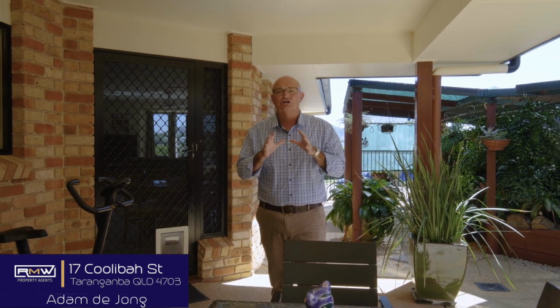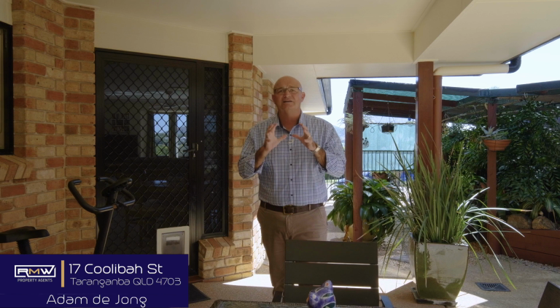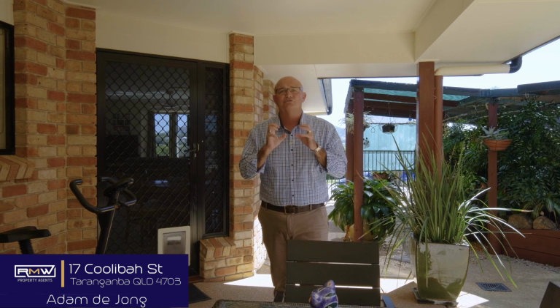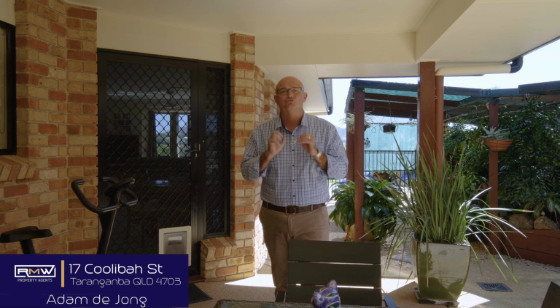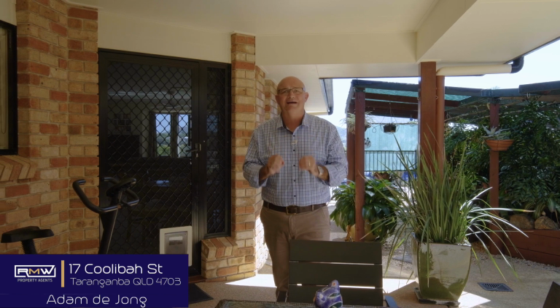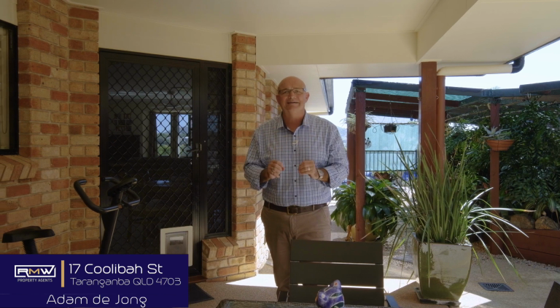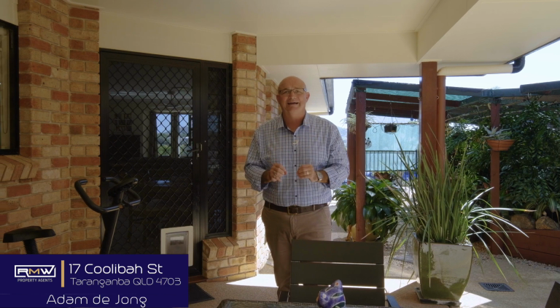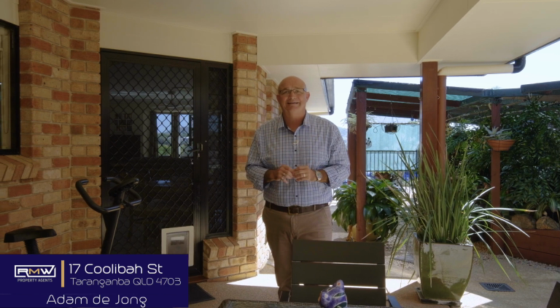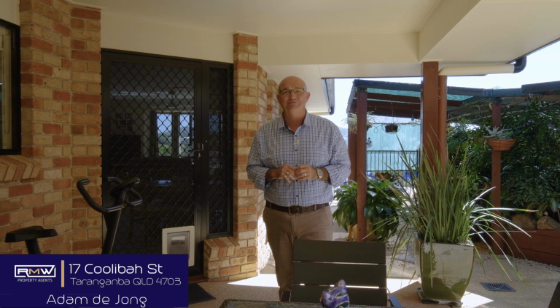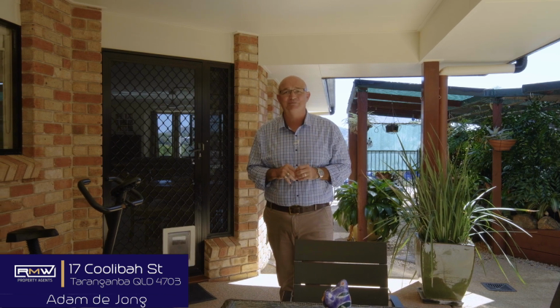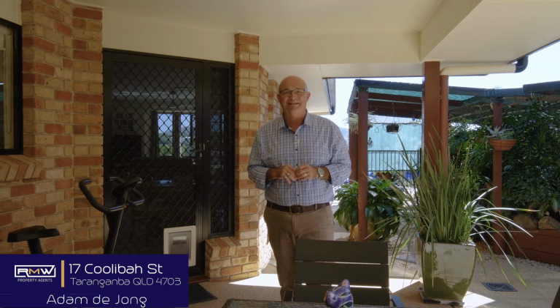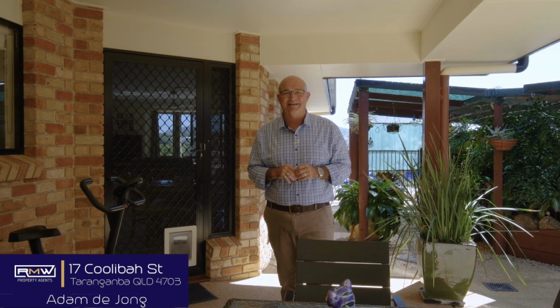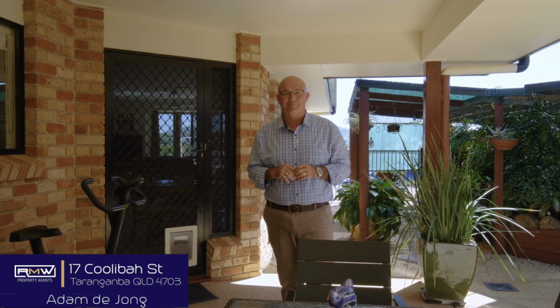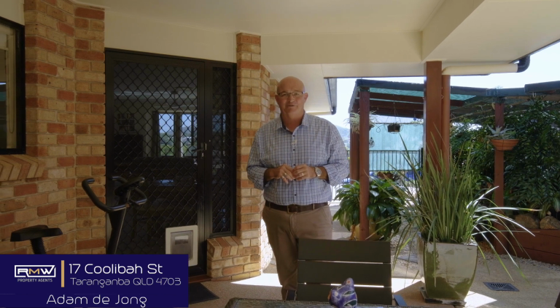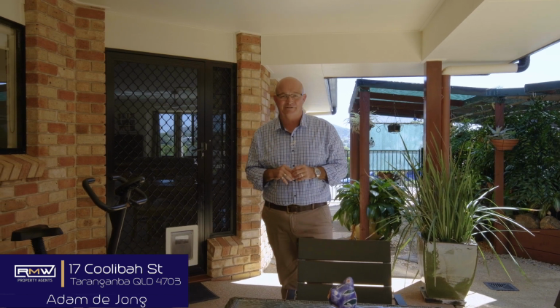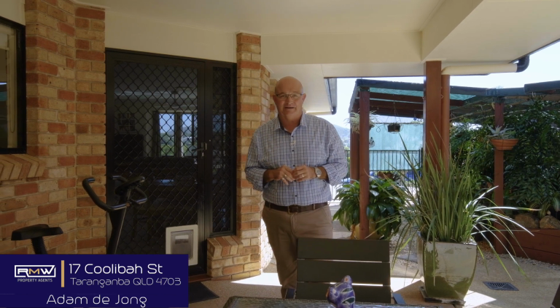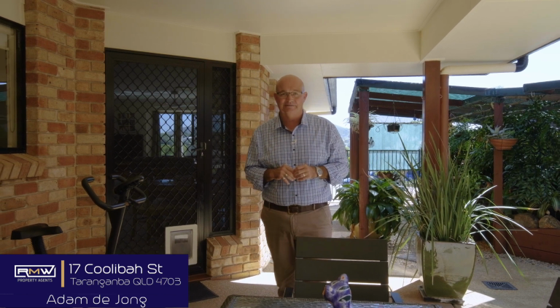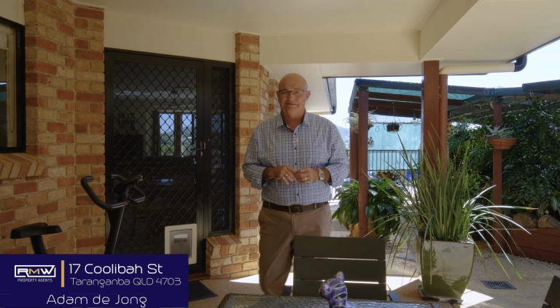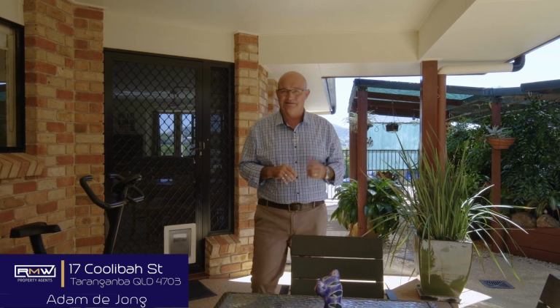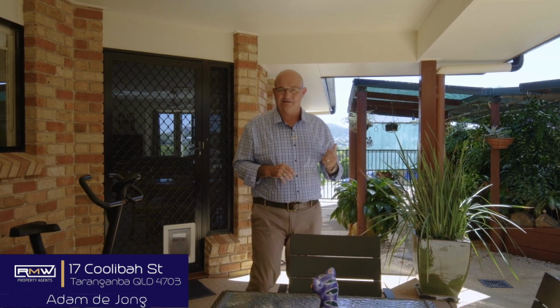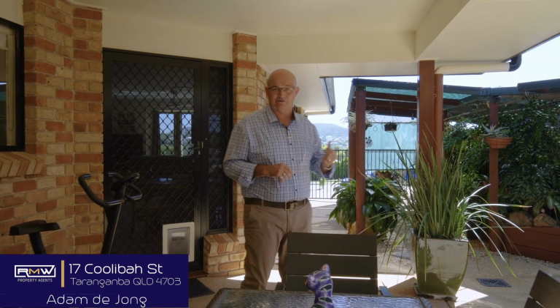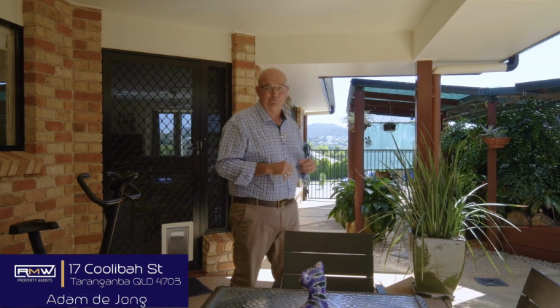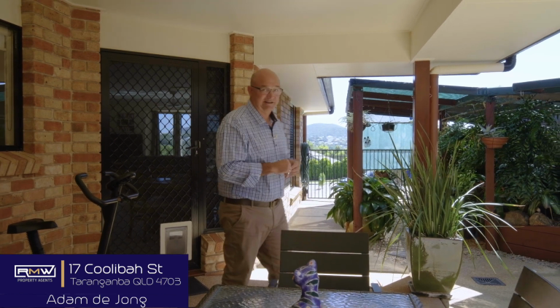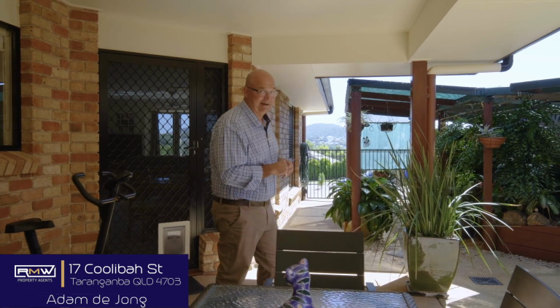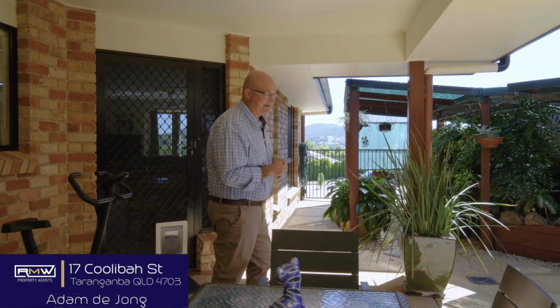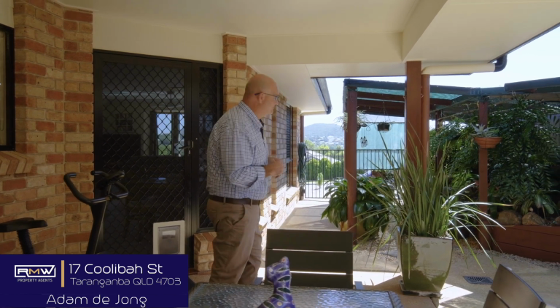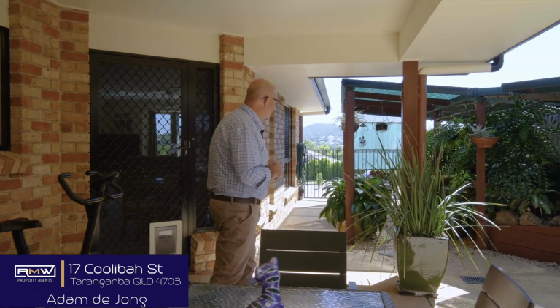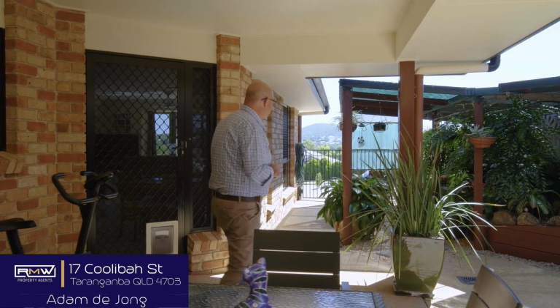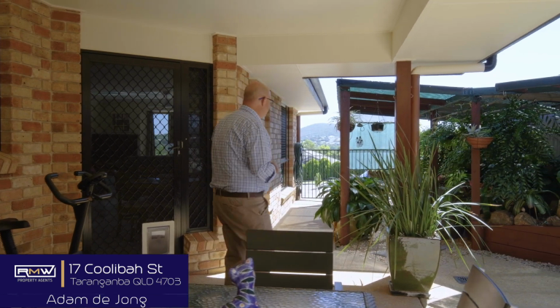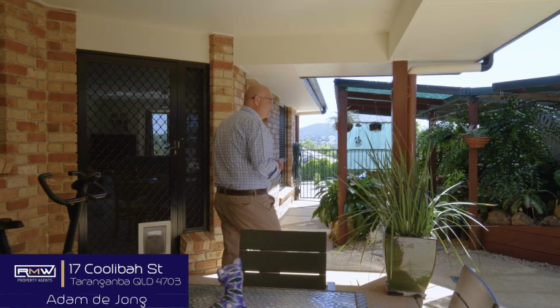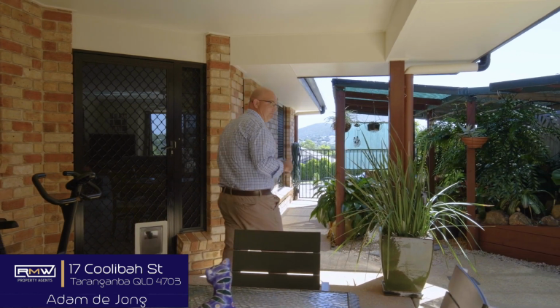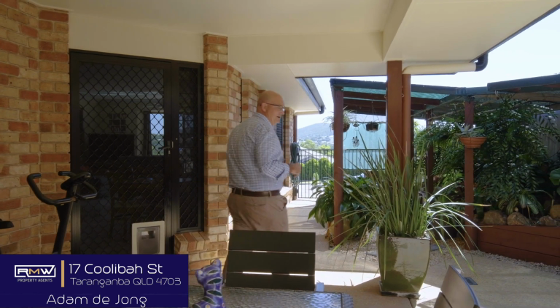Guys, have a great day. Keep smiling and bye for now. I'm going to do a bit of gardening — I'm inspired.